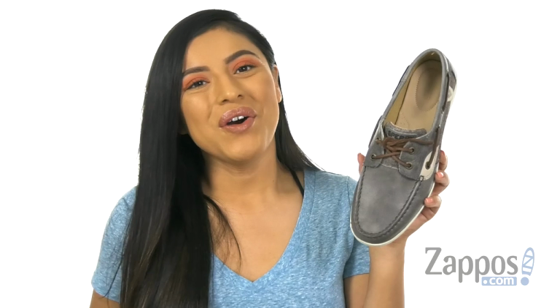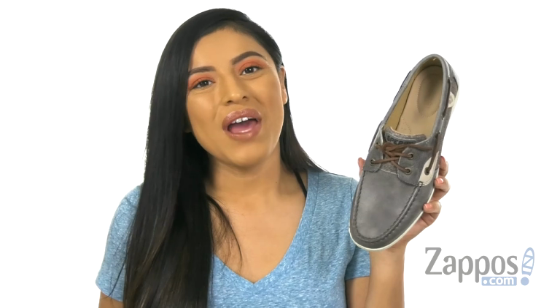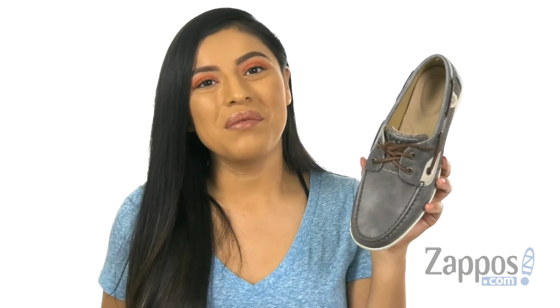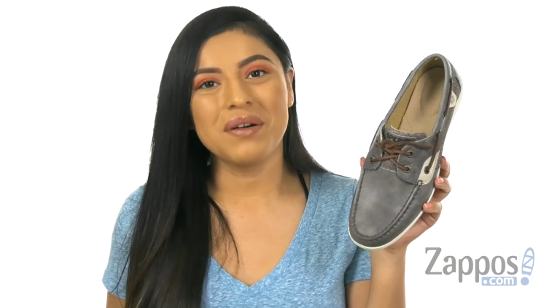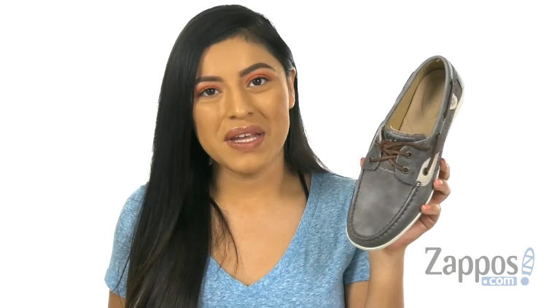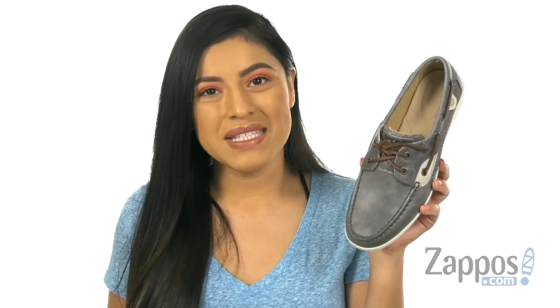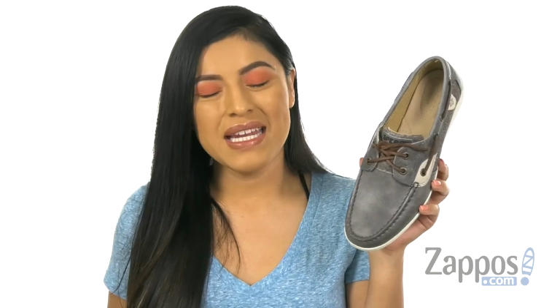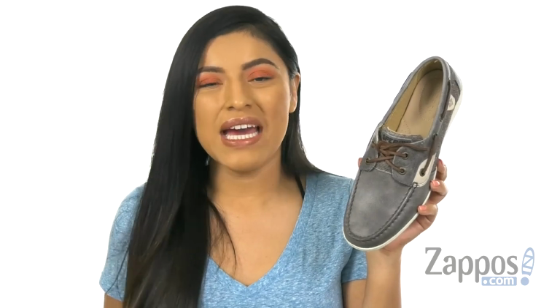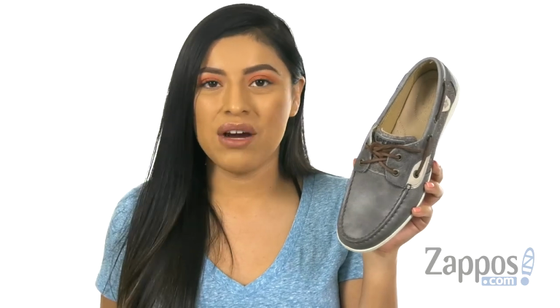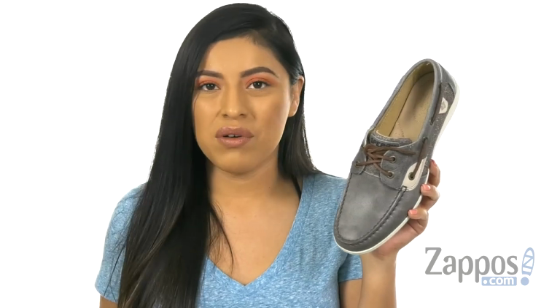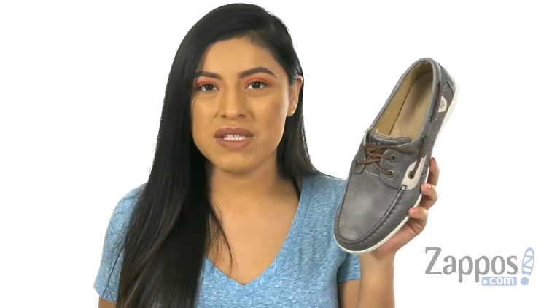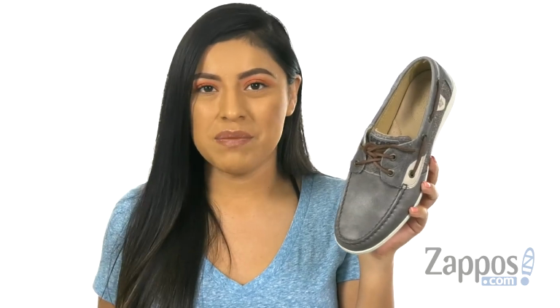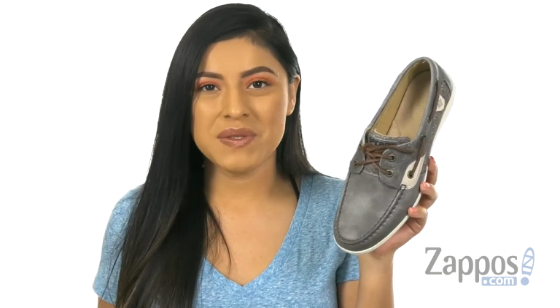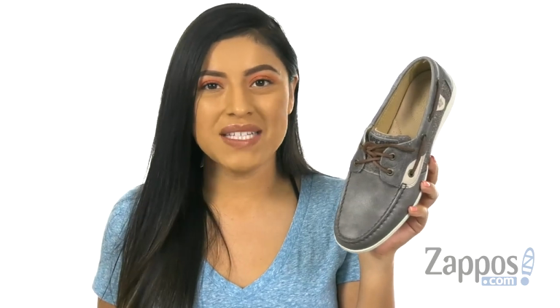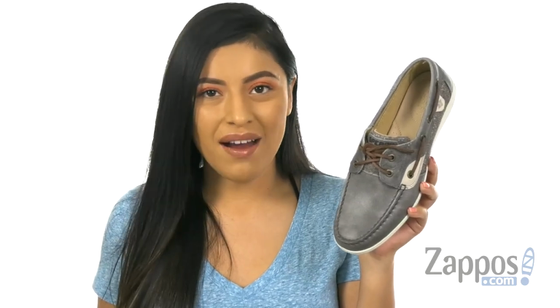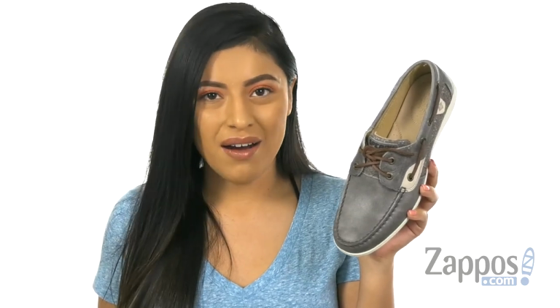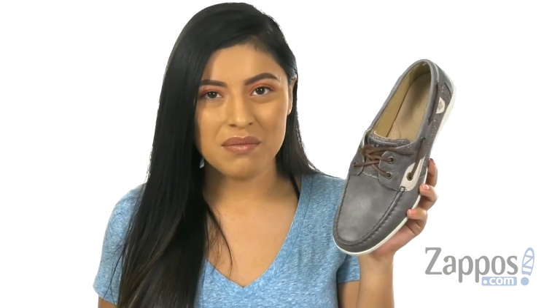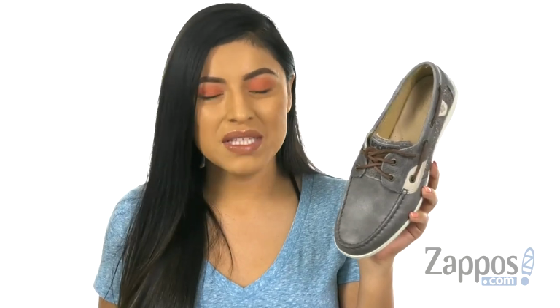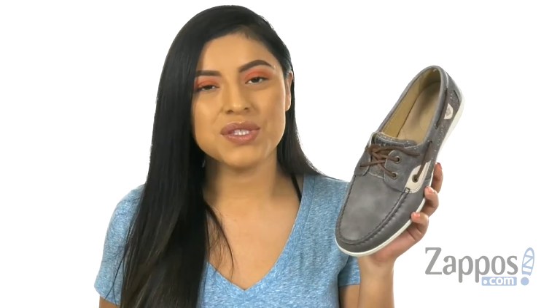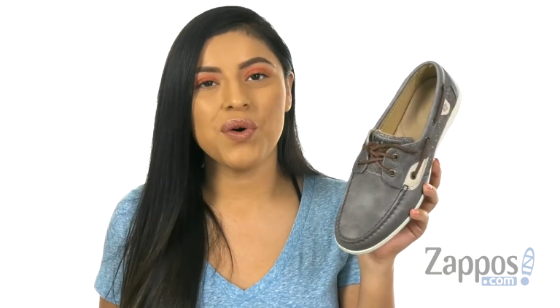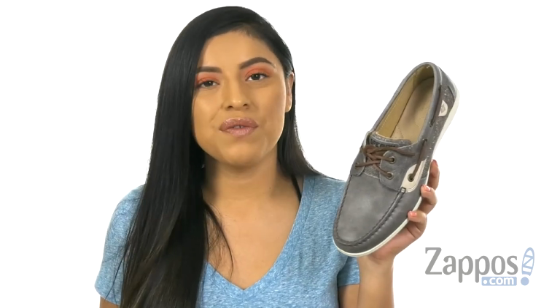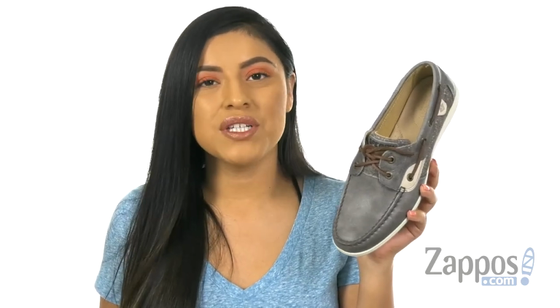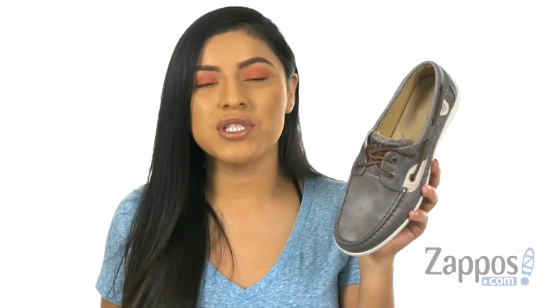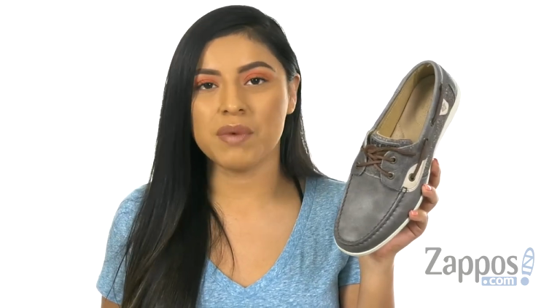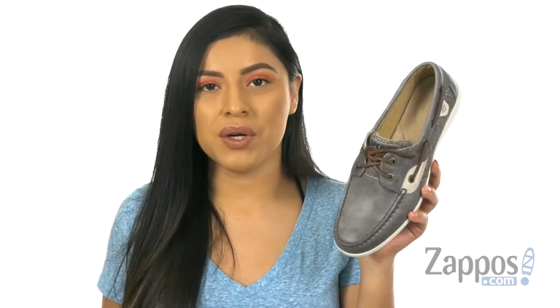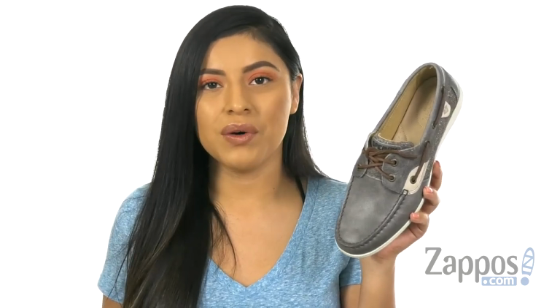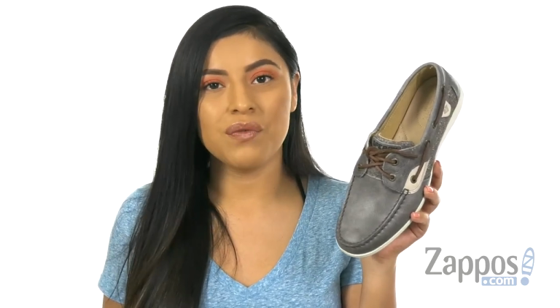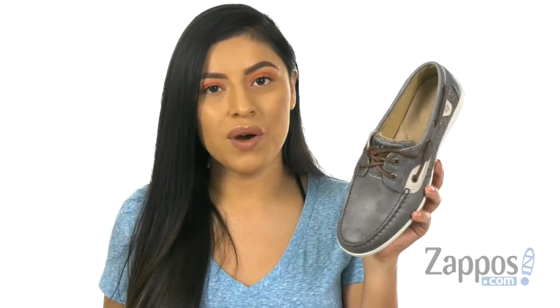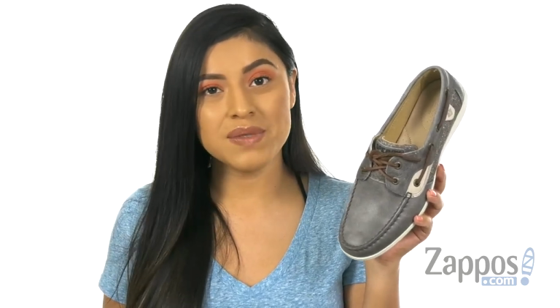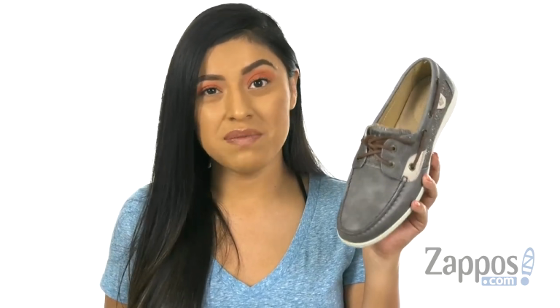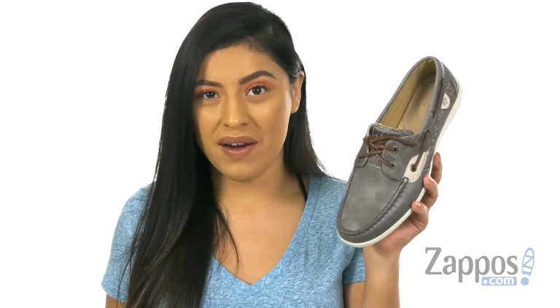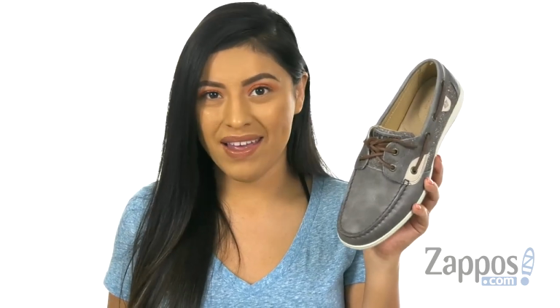Hola, my name is Nelly and I'm from zappos.com. This is Koi Fish Sparkle from Sperry.